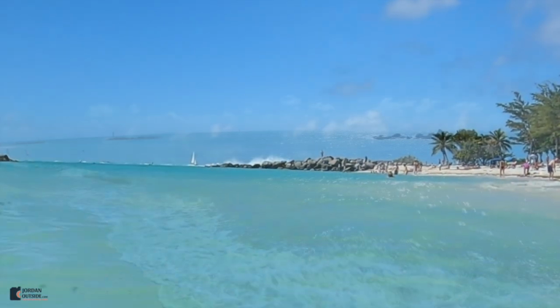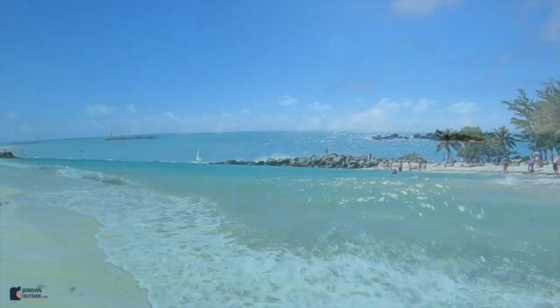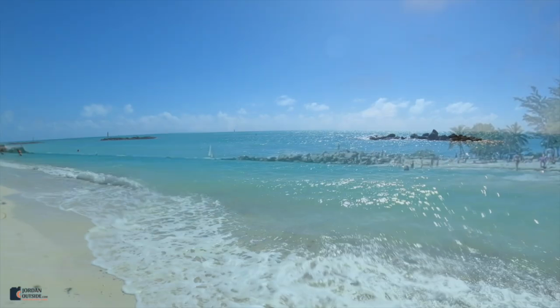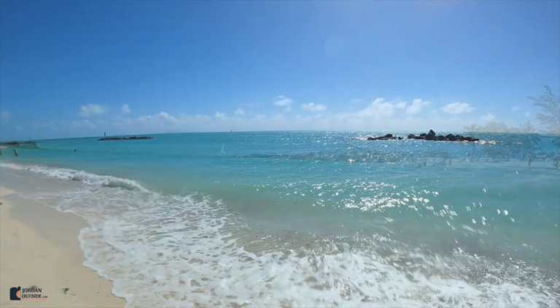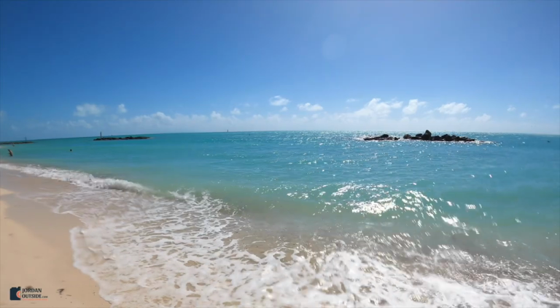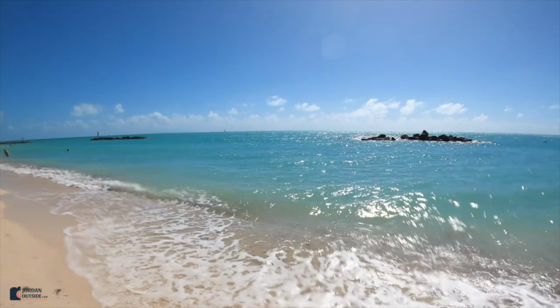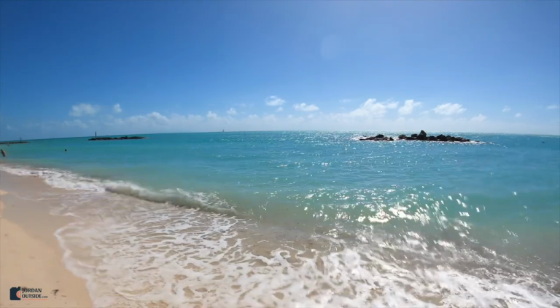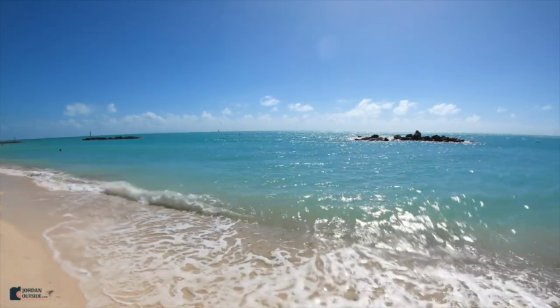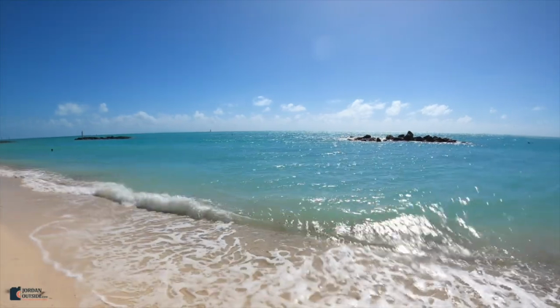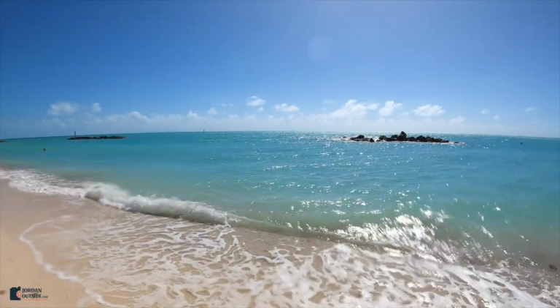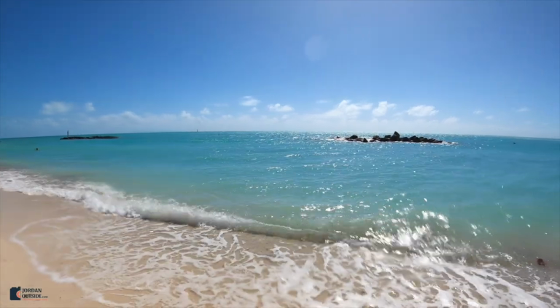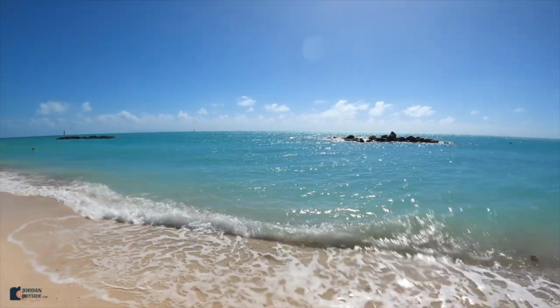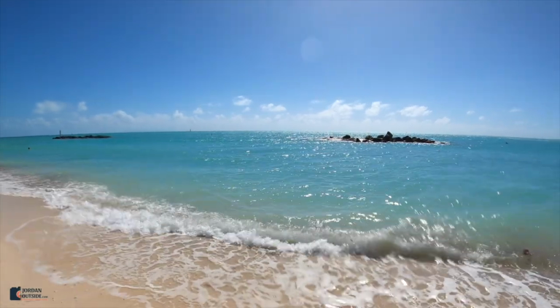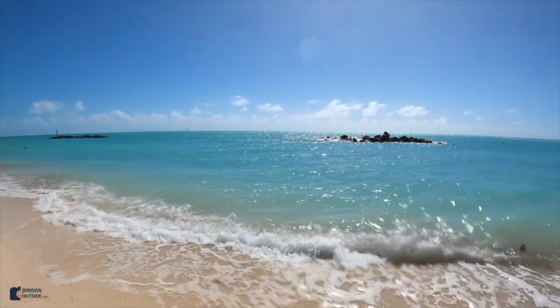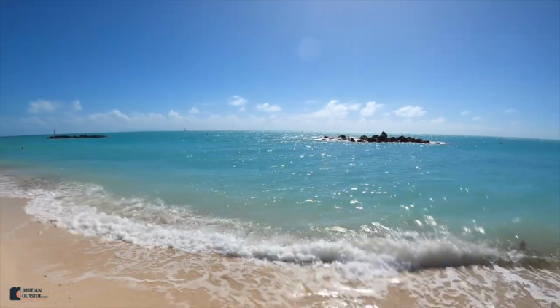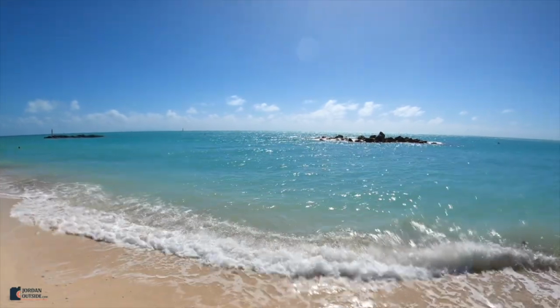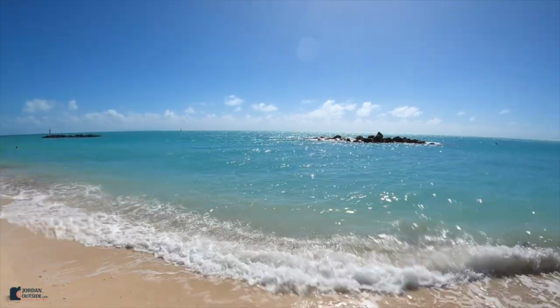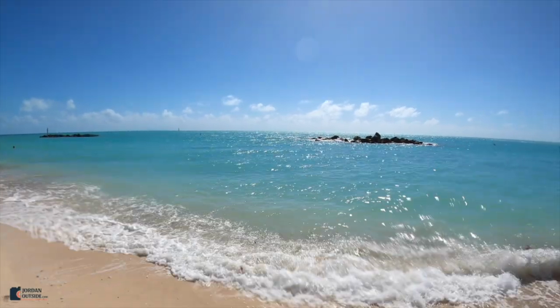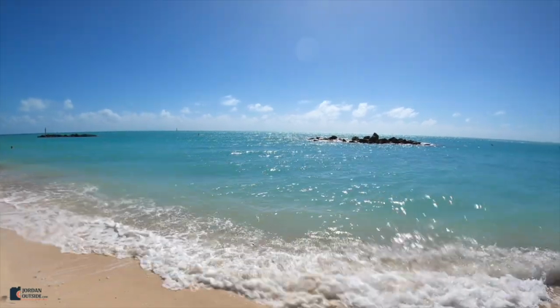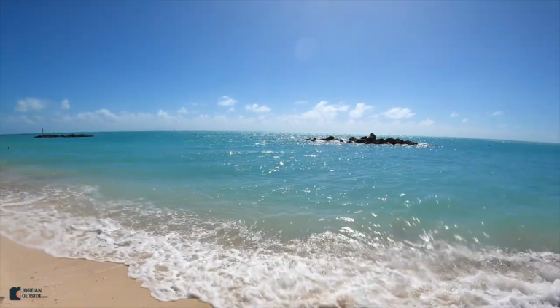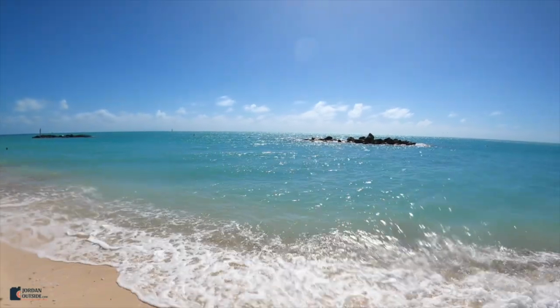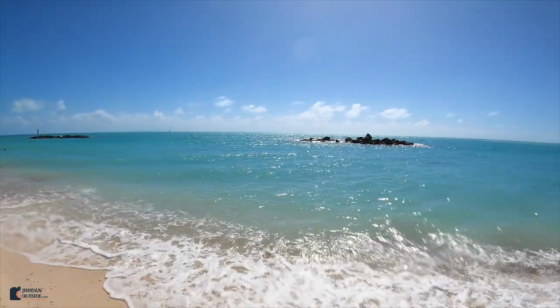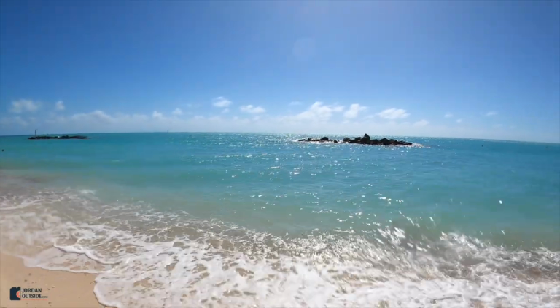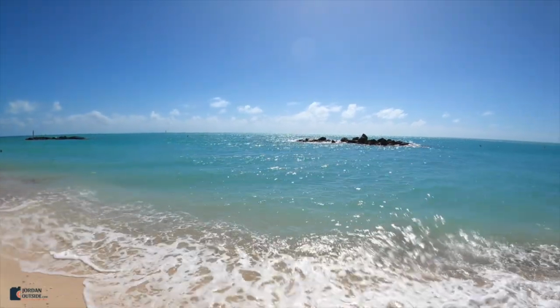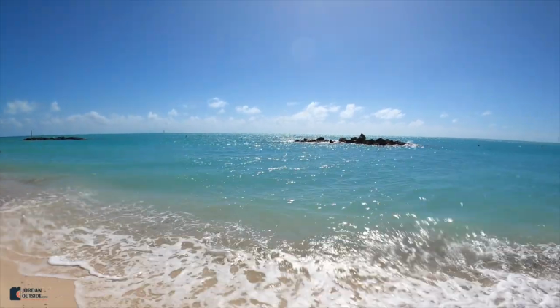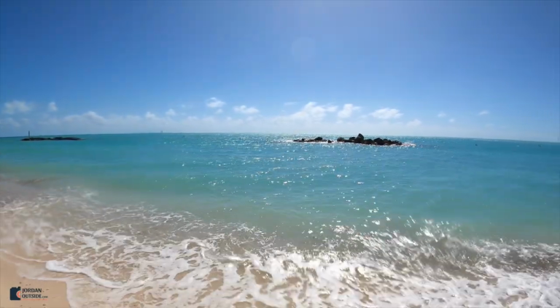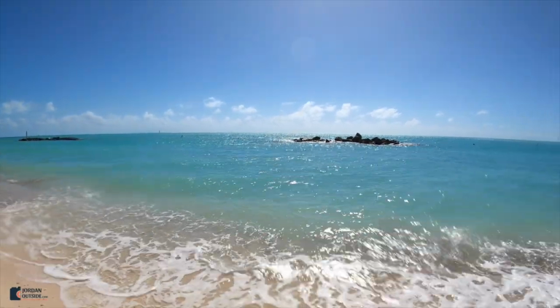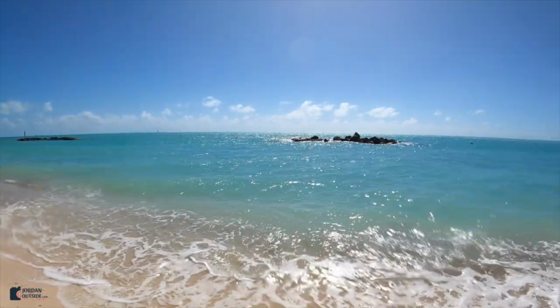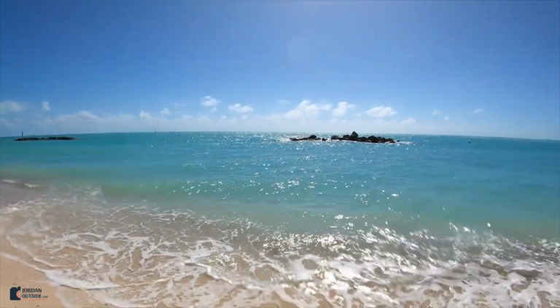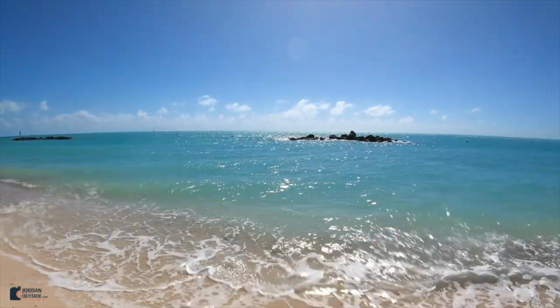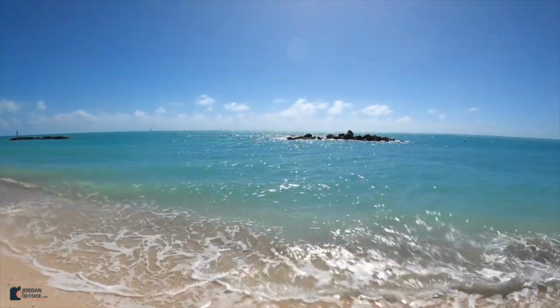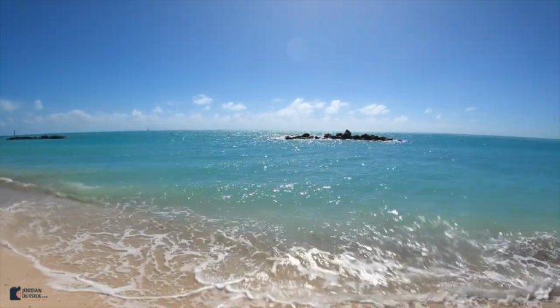So if you're looking for a wonderful place to relax in Key West, you definitely need to visit Fort Zachary Taylor Beach.